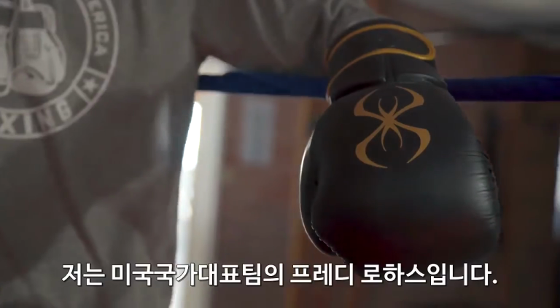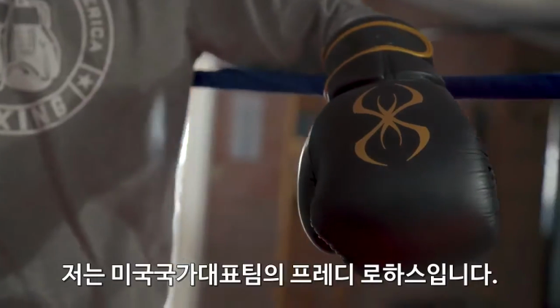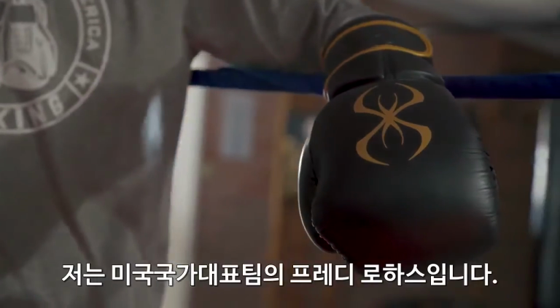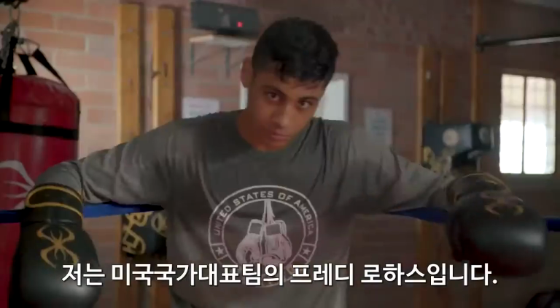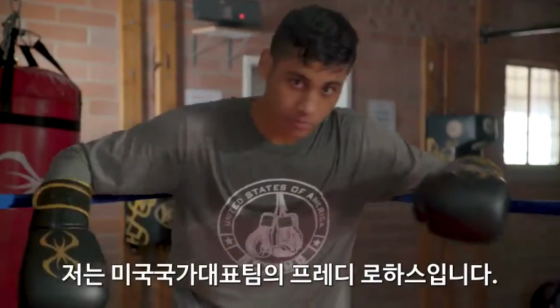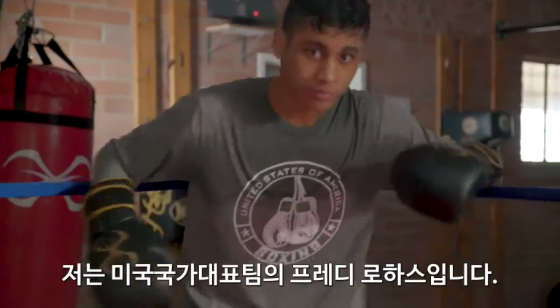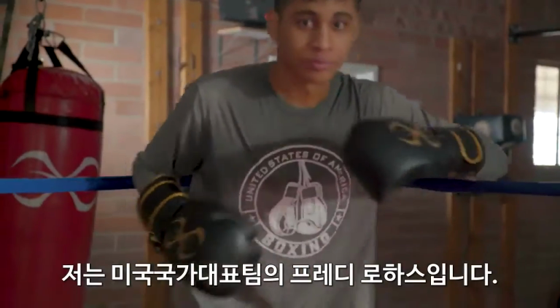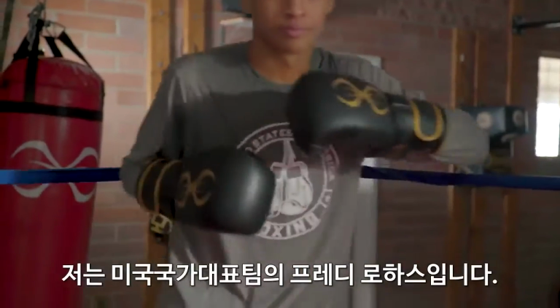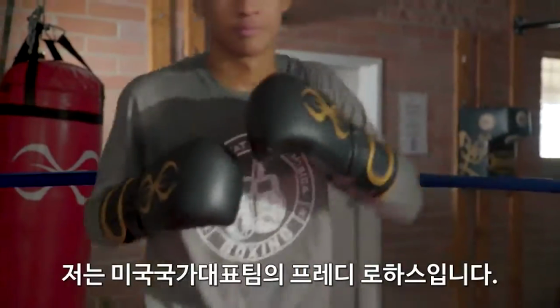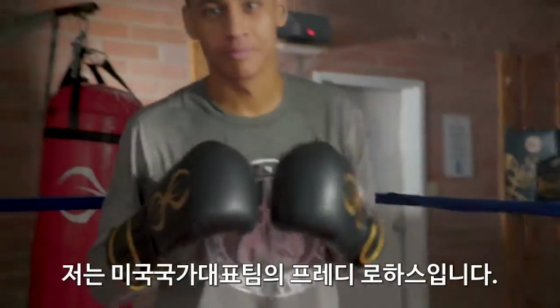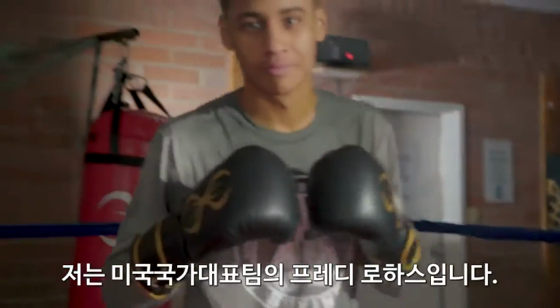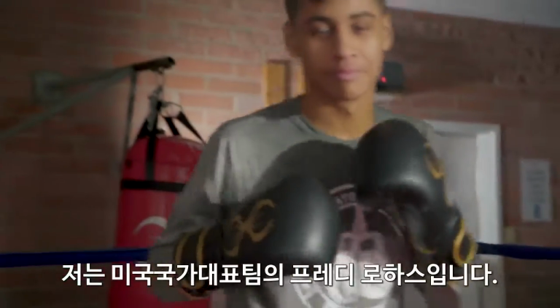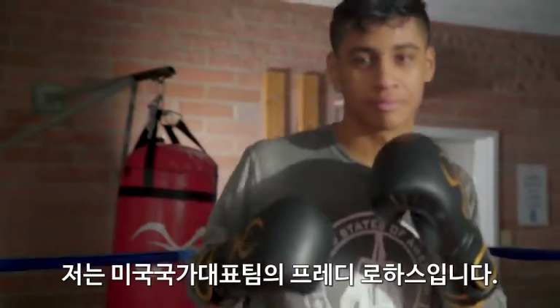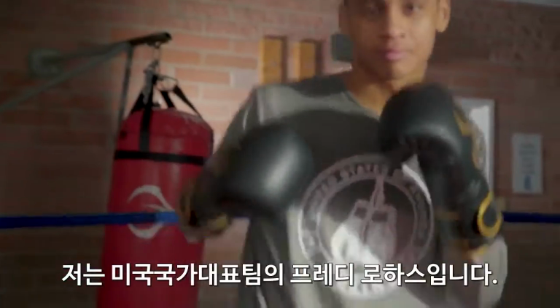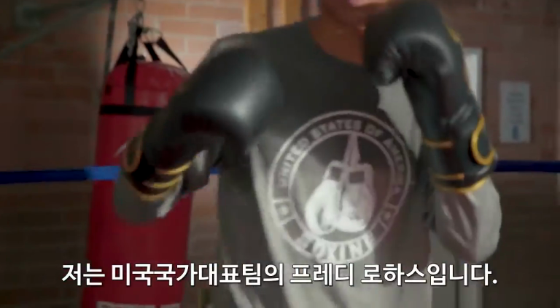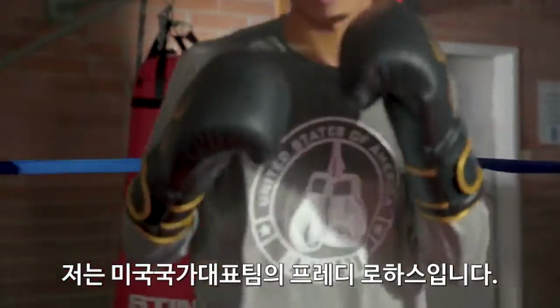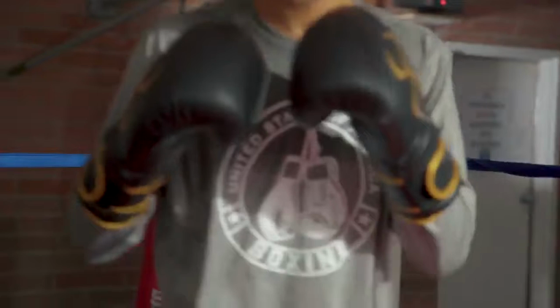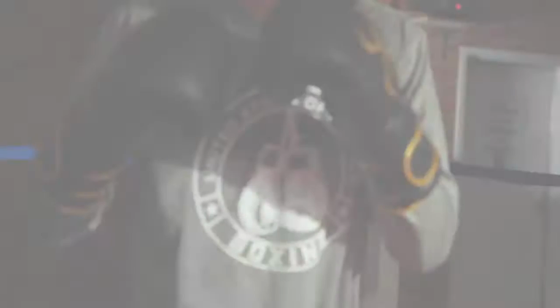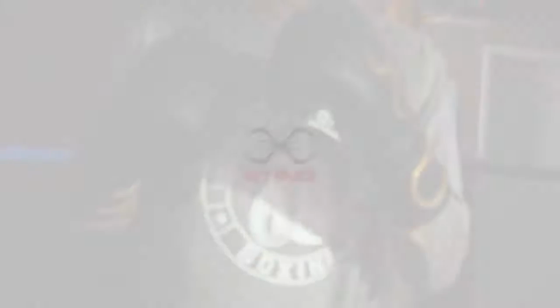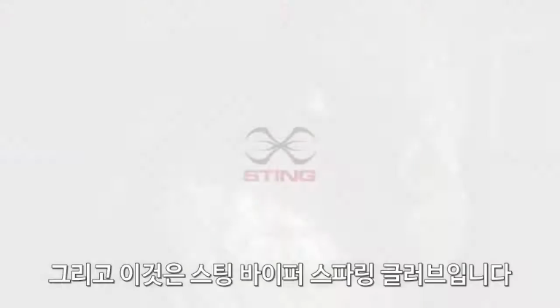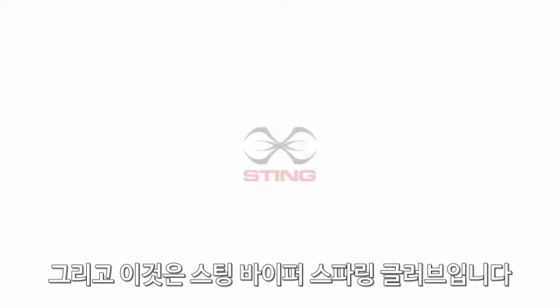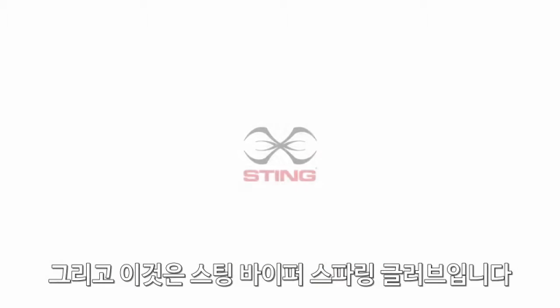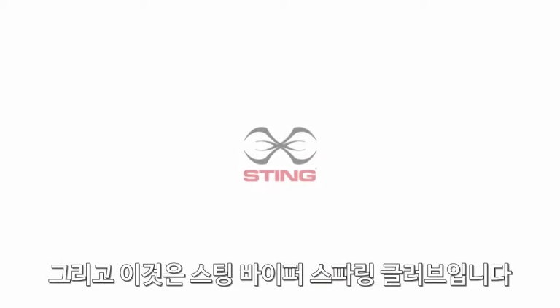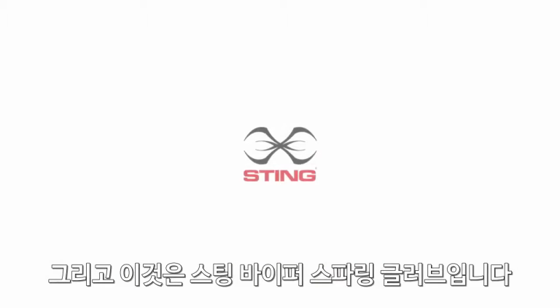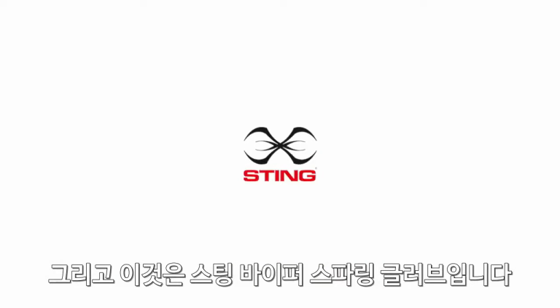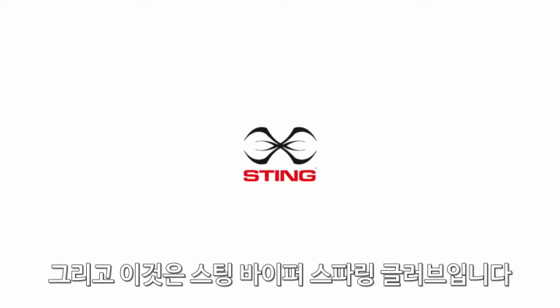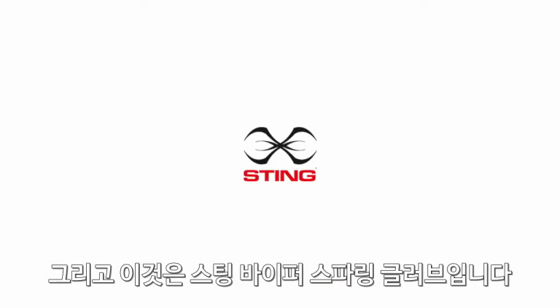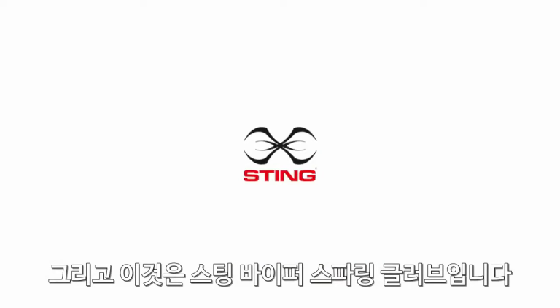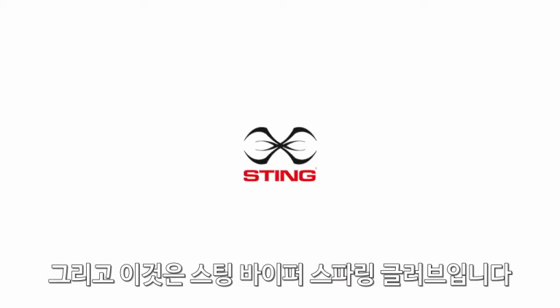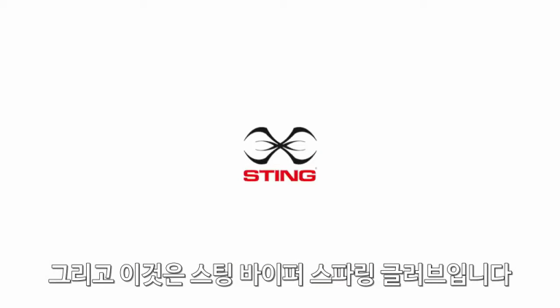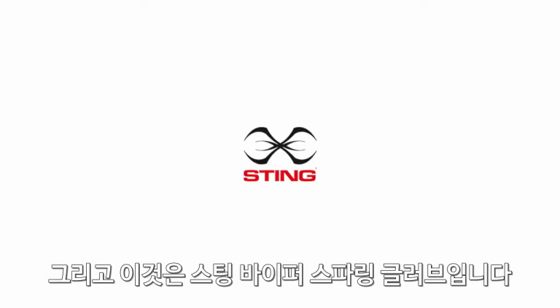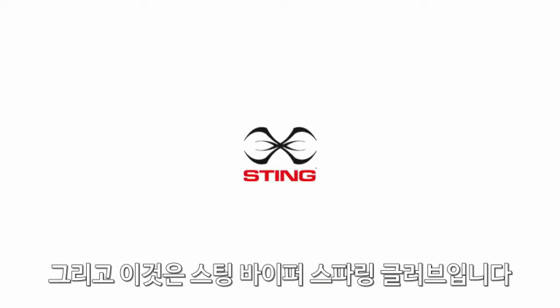I'm Freddie Roll, light welterweight for Team USA, and this is the Sting Viper Sparring Gloves.